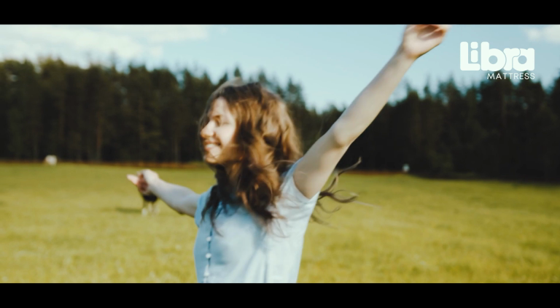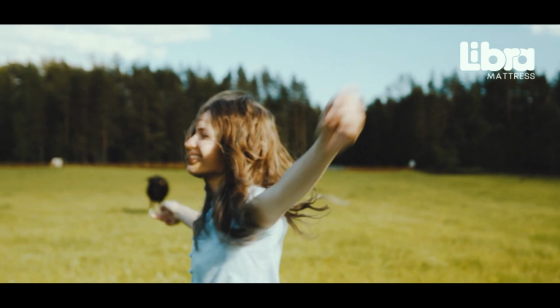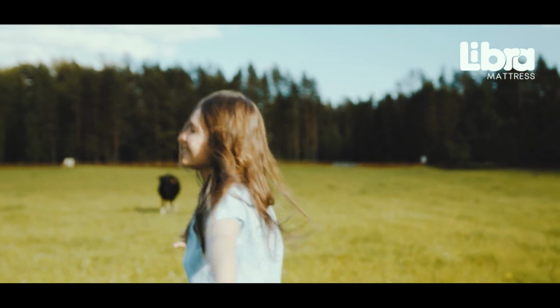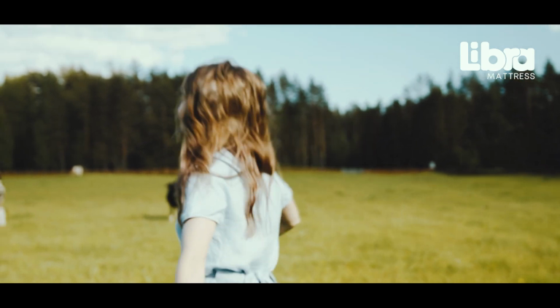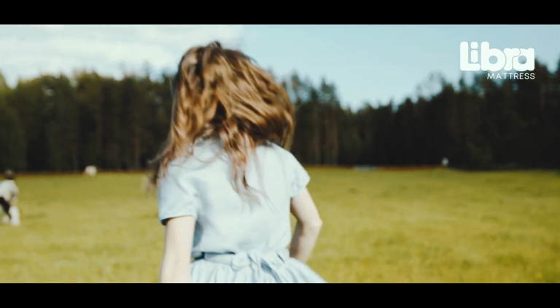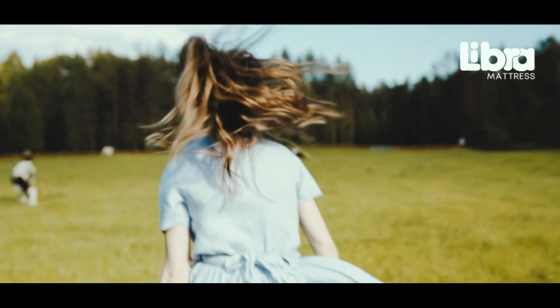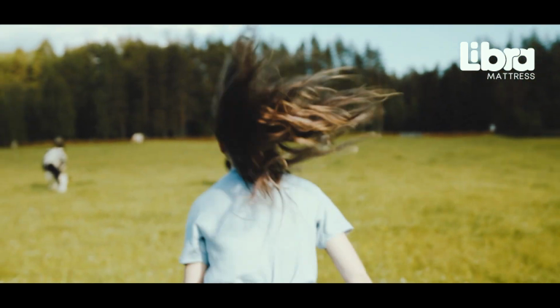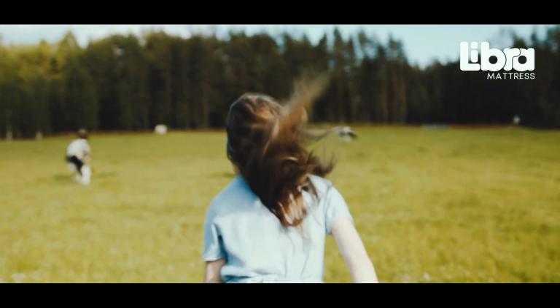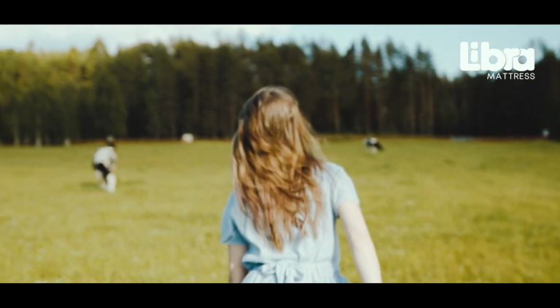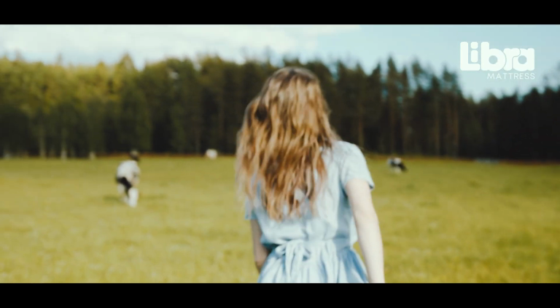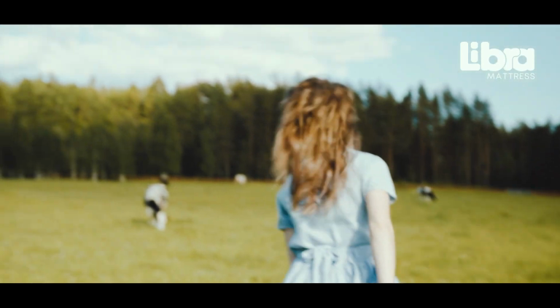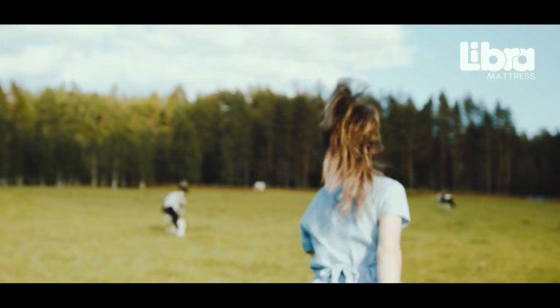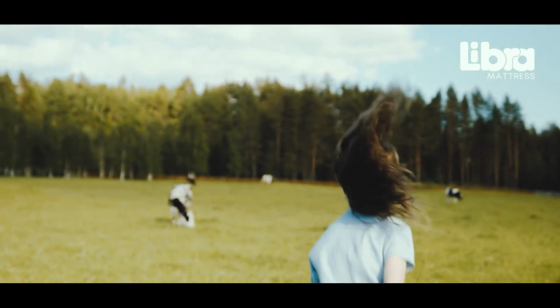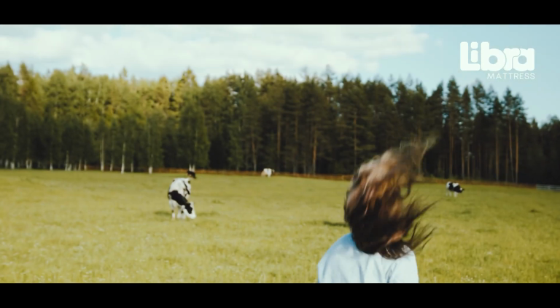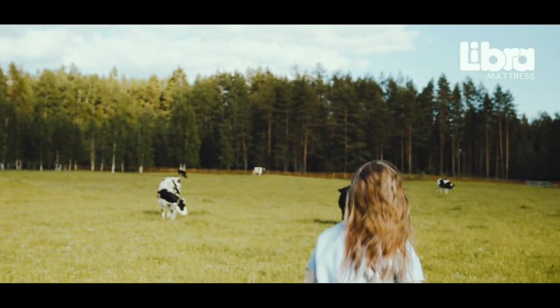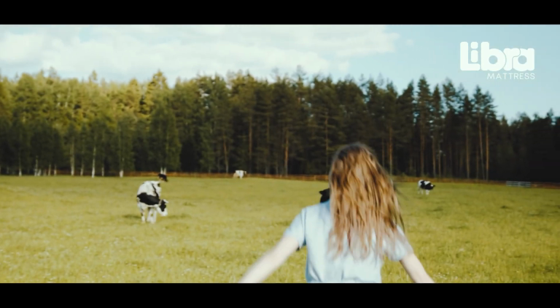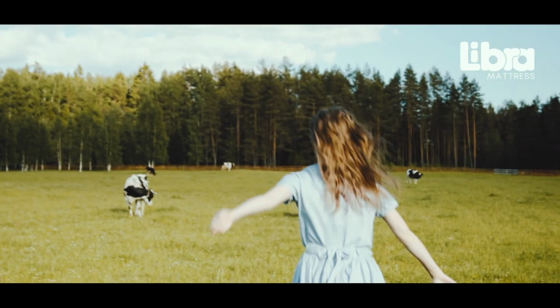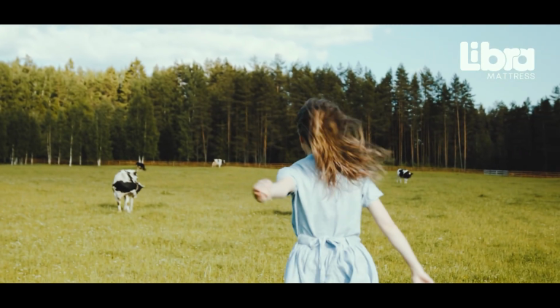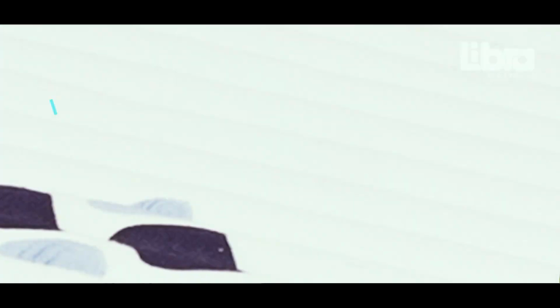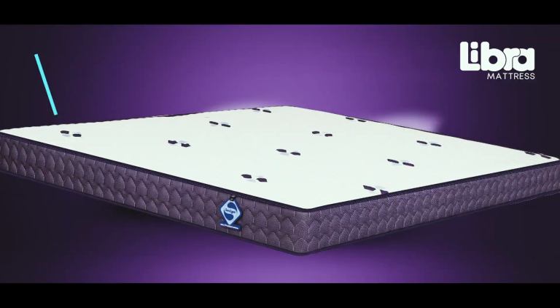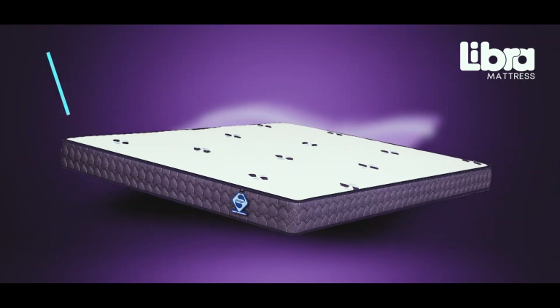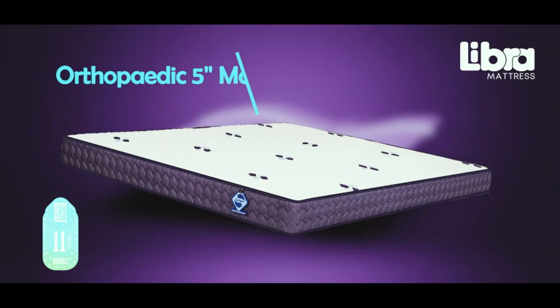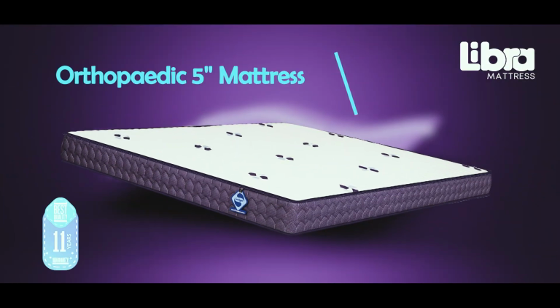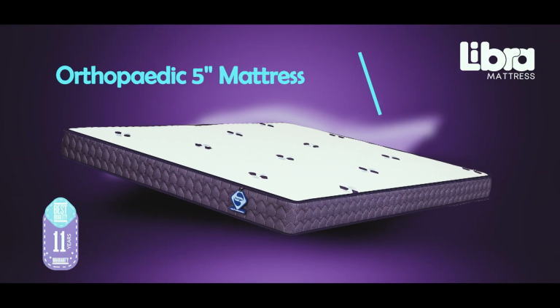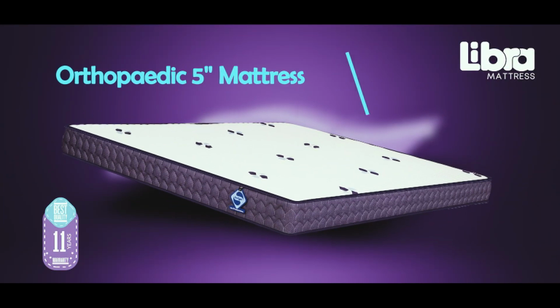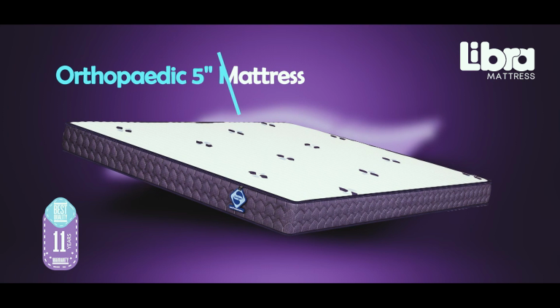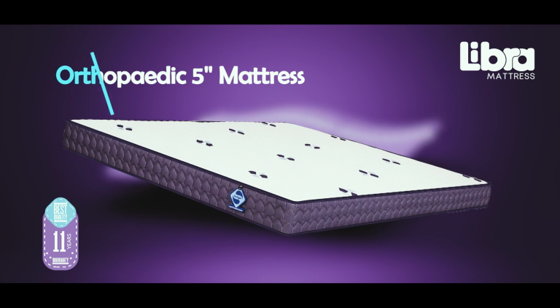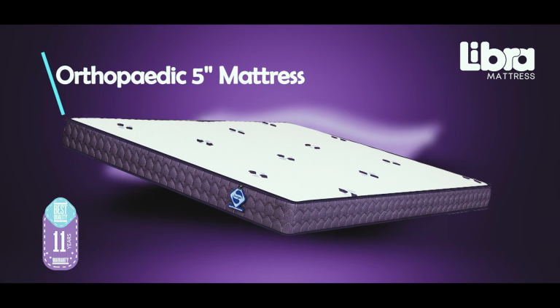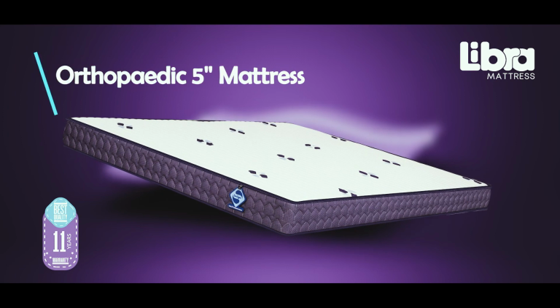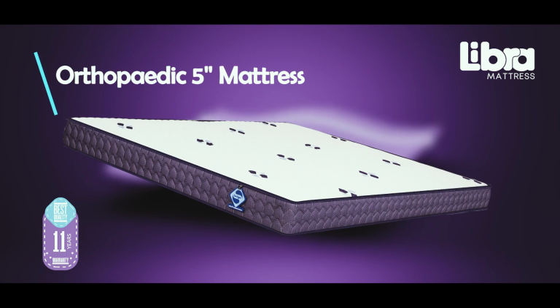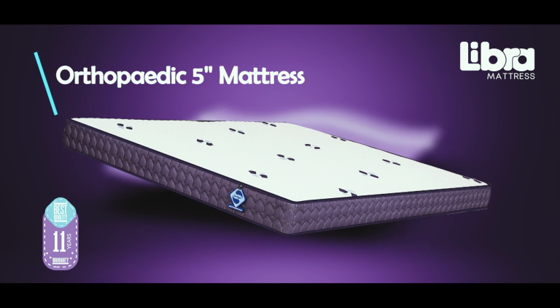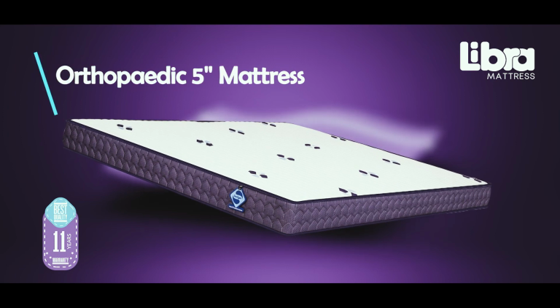Make the choice for a brighter and happier start to your day, every day, with our orthopedic mattress.